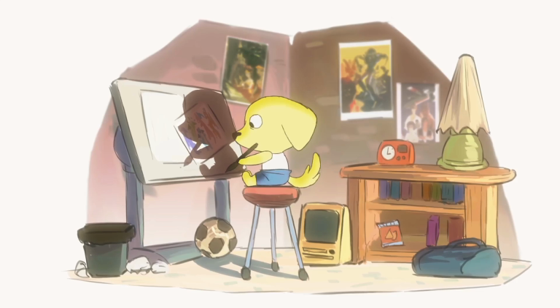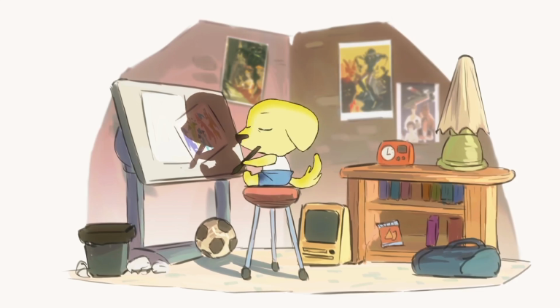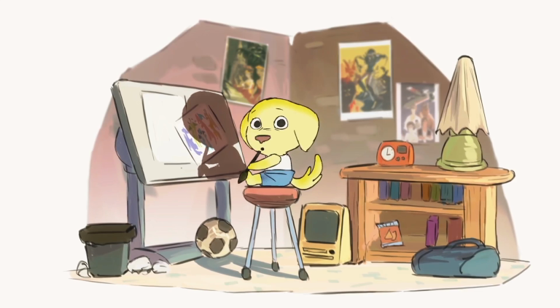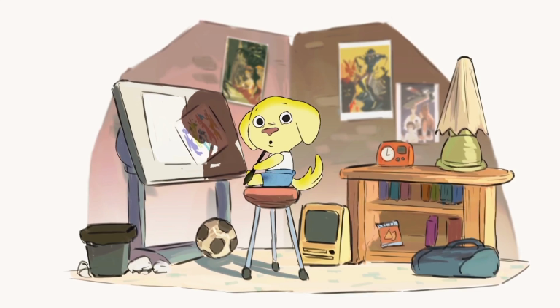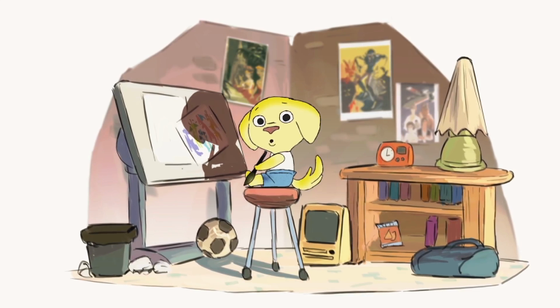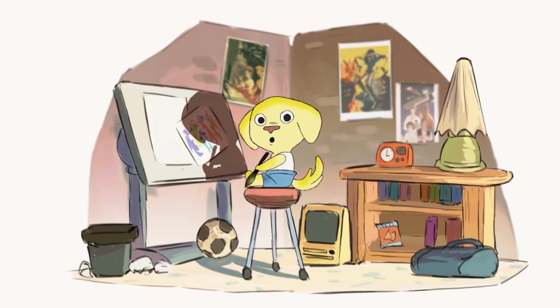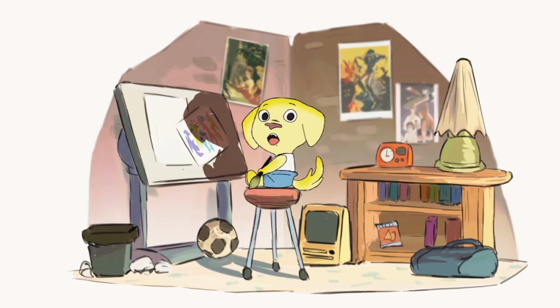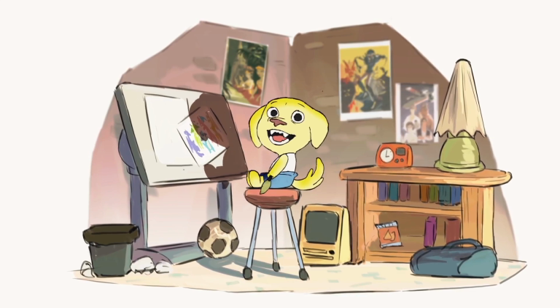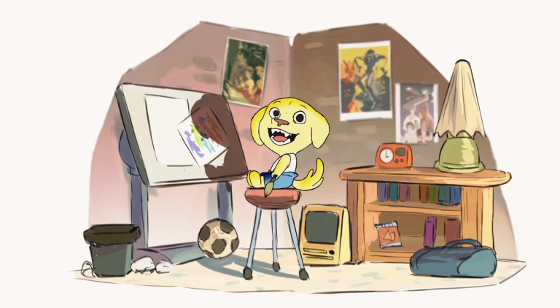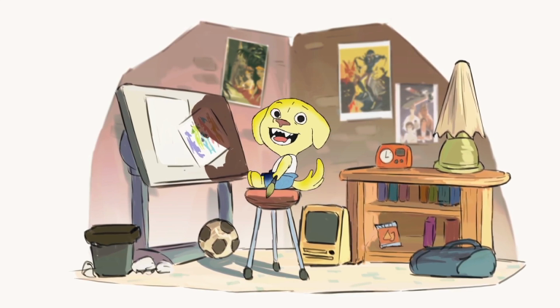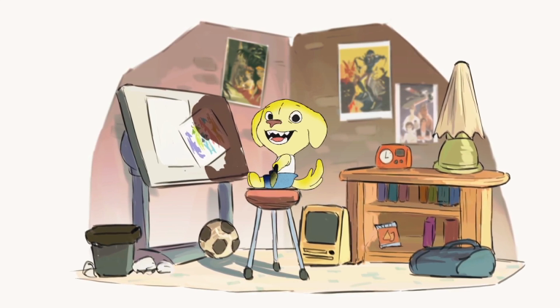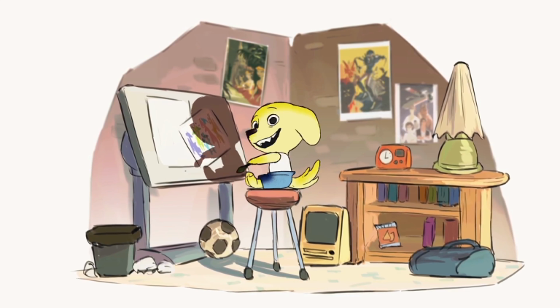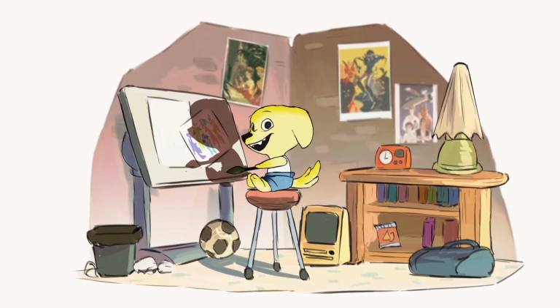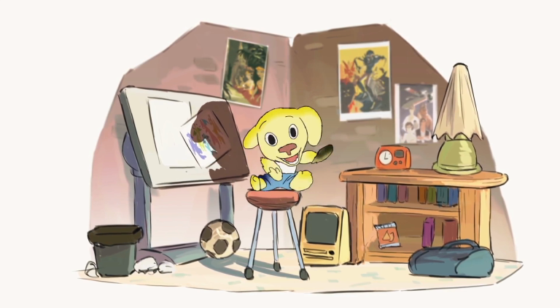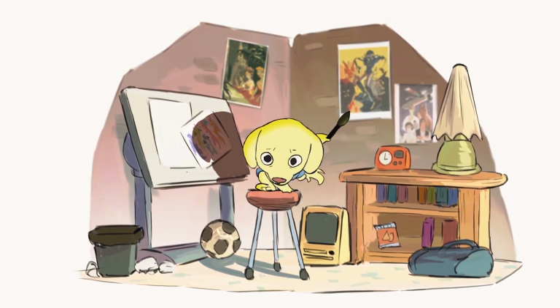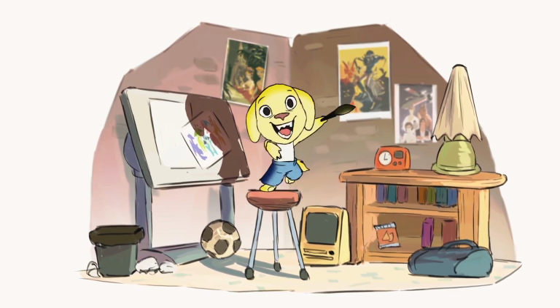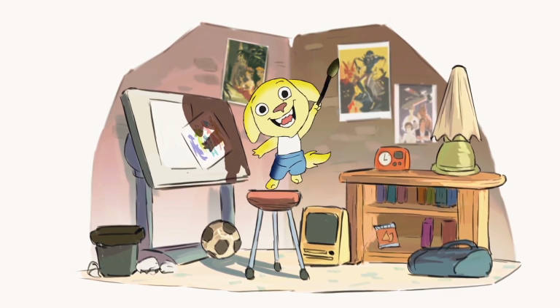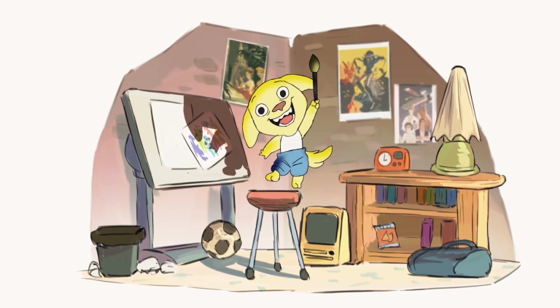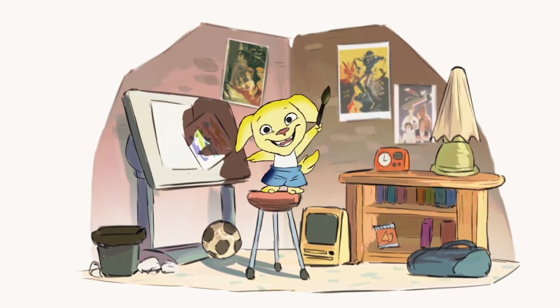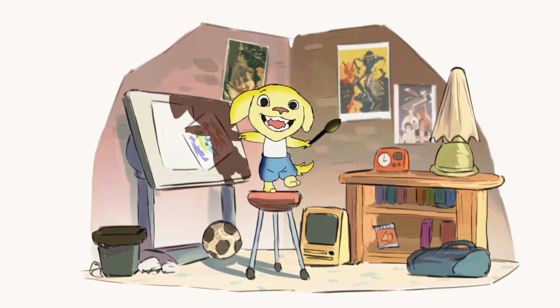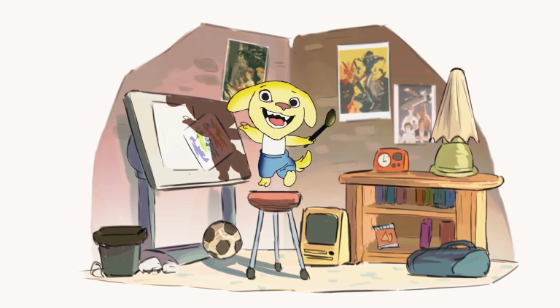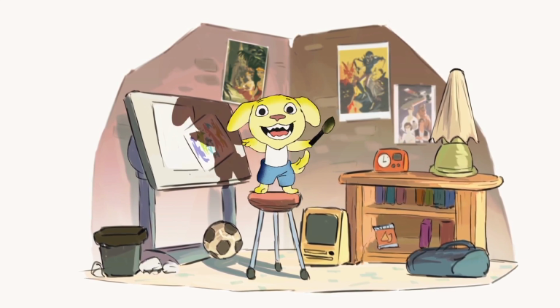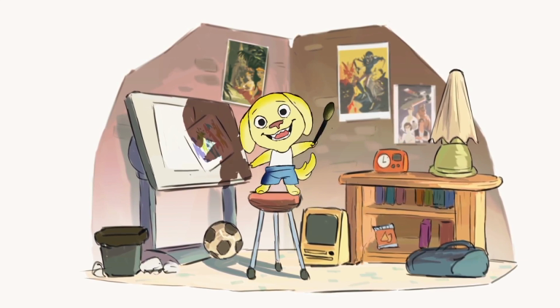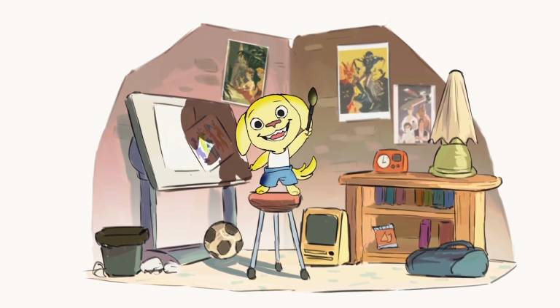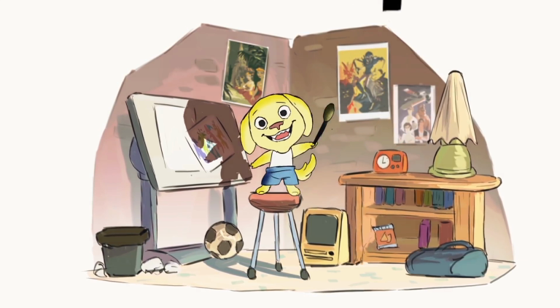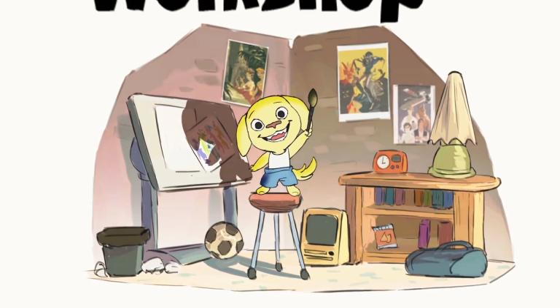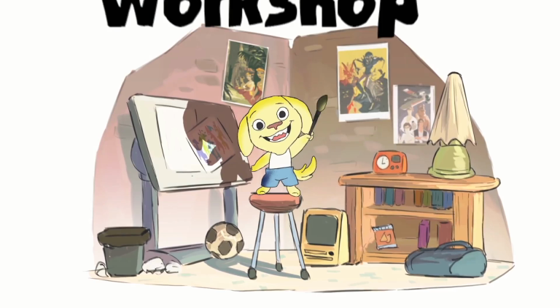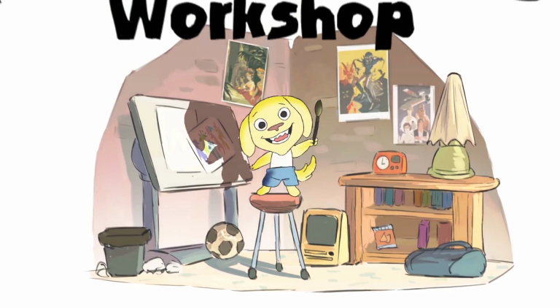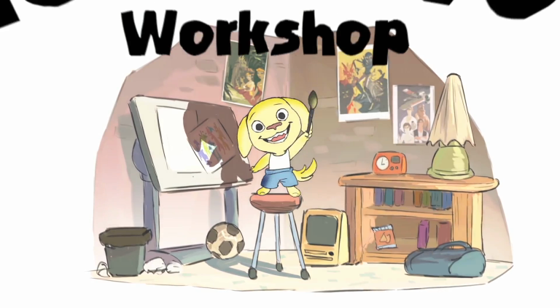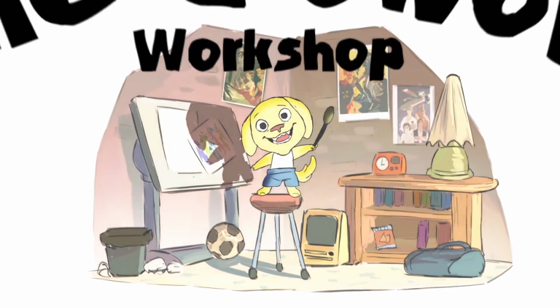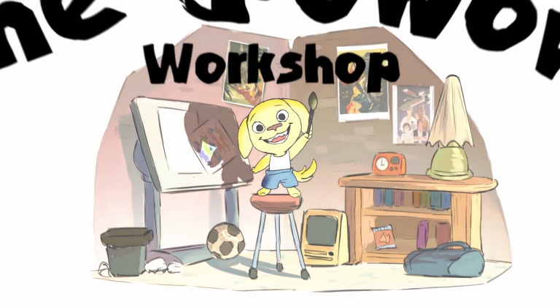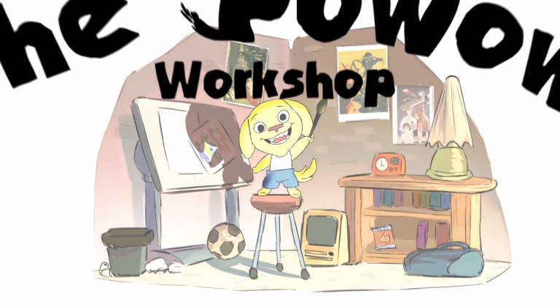Hey guys, it's Taniko Pantoa, and today I'd like to announce the release of a new entry for the Powwow Workshop.